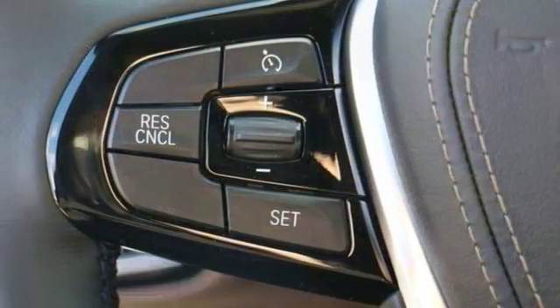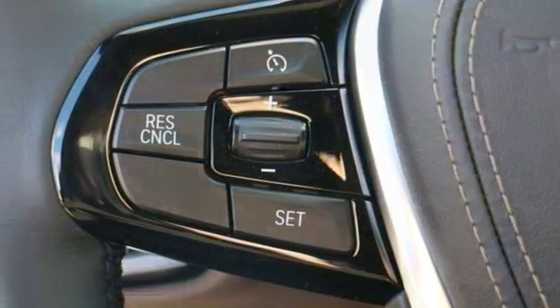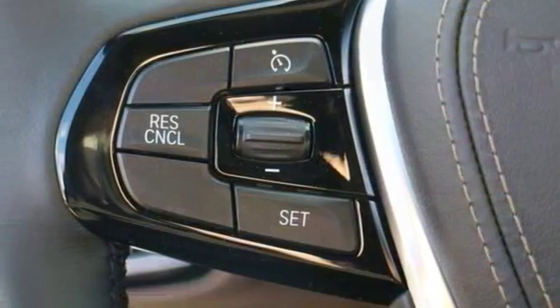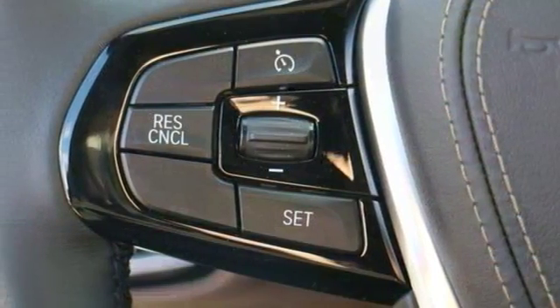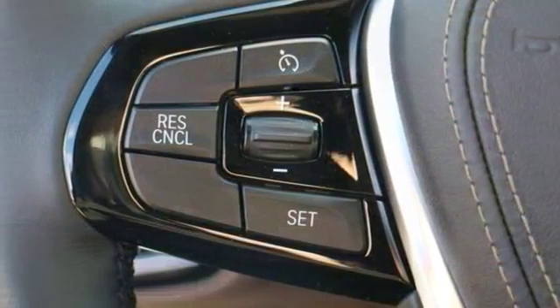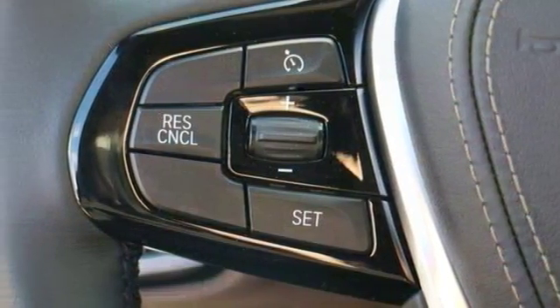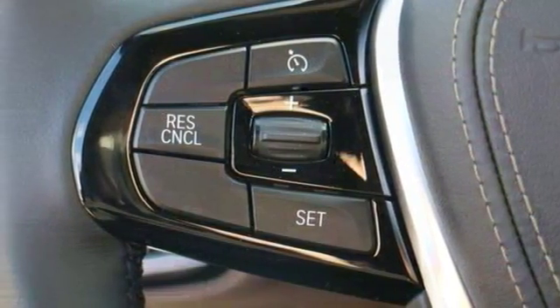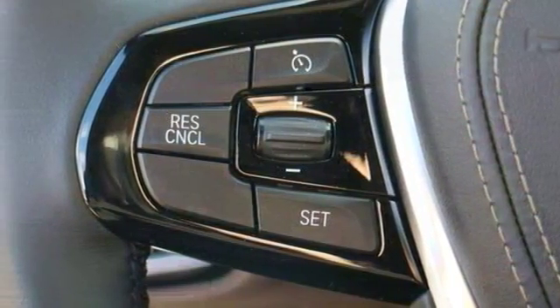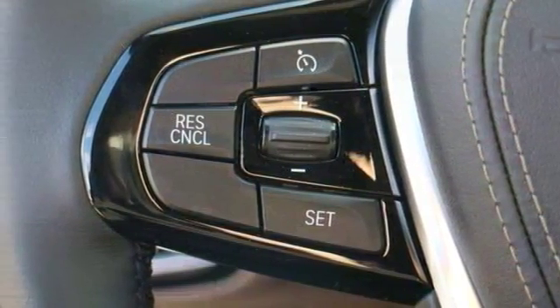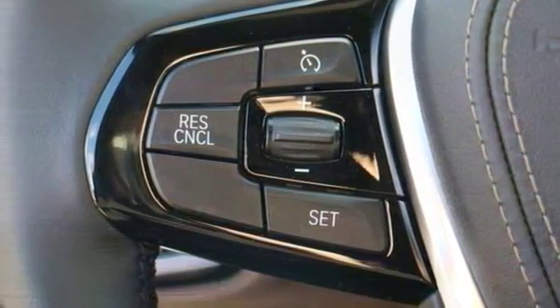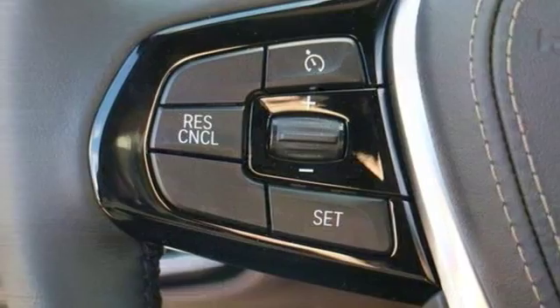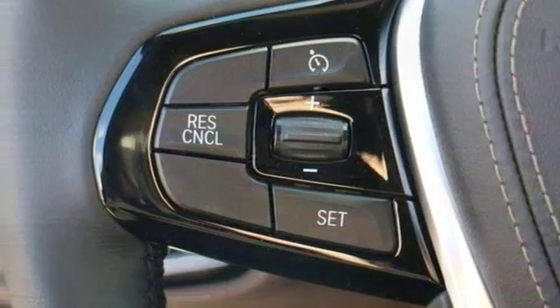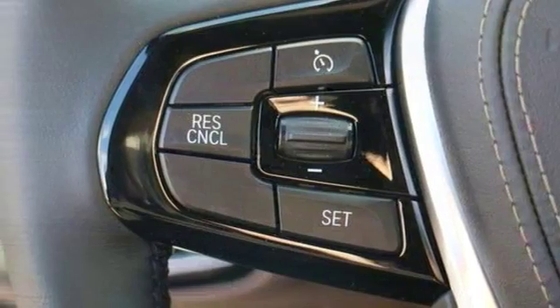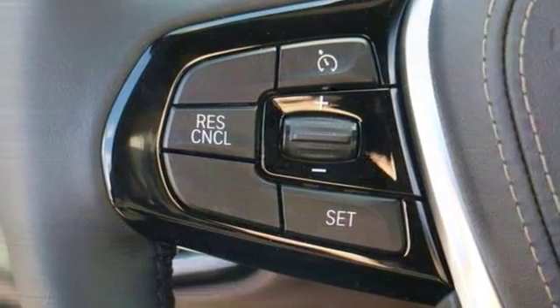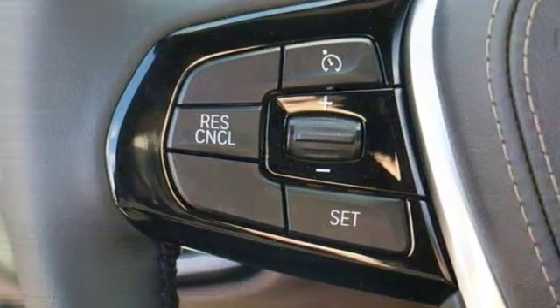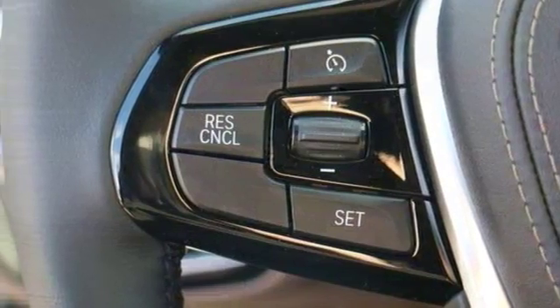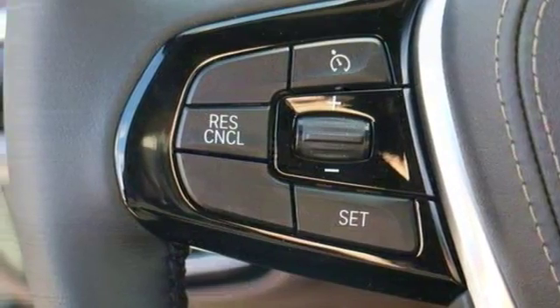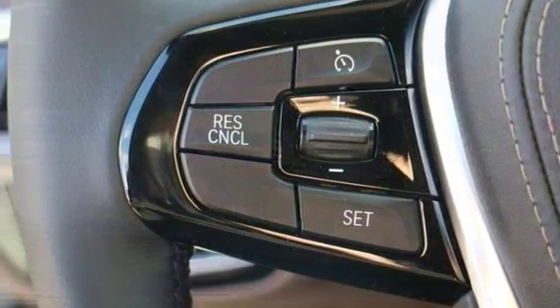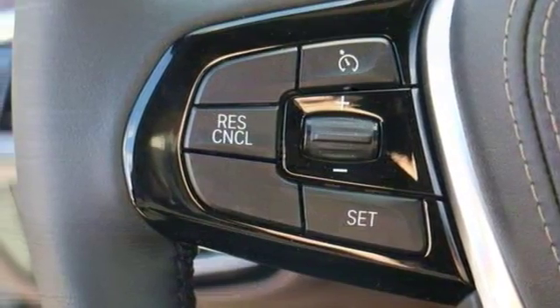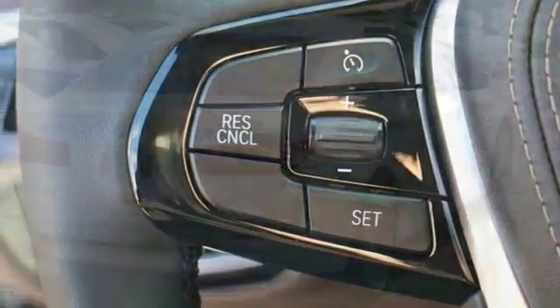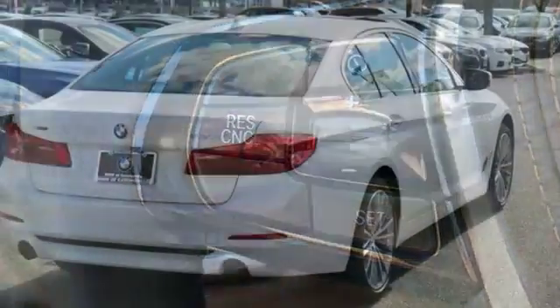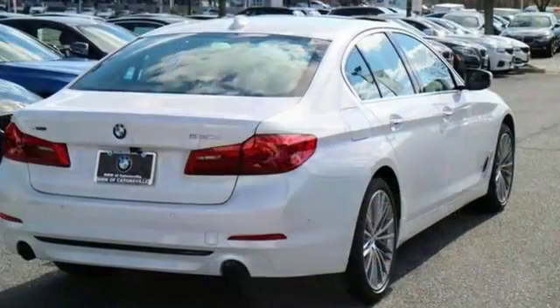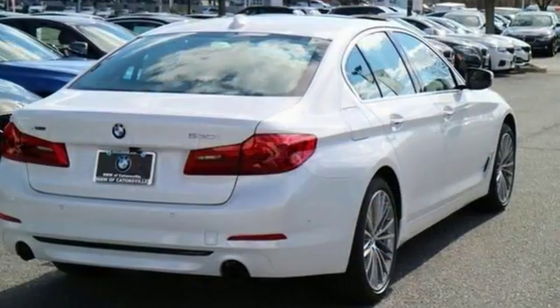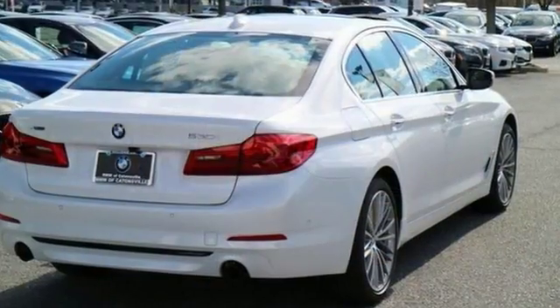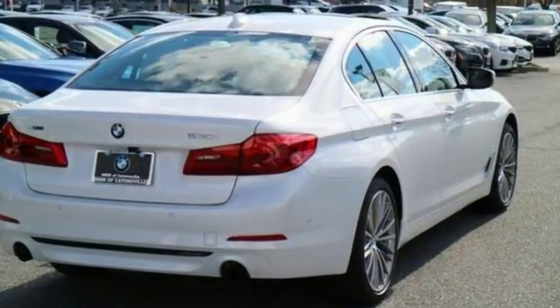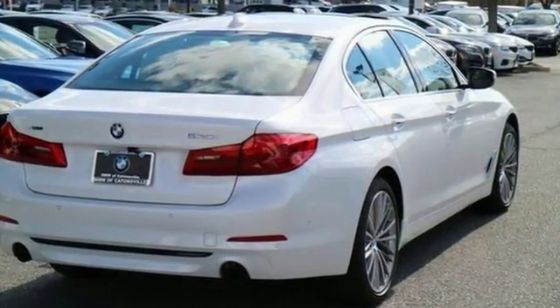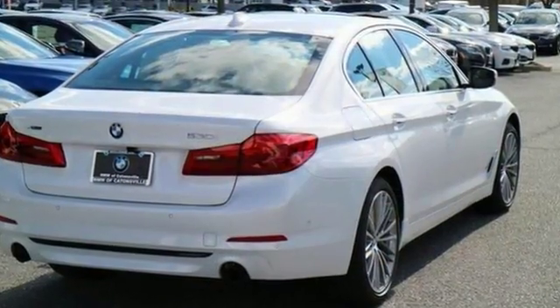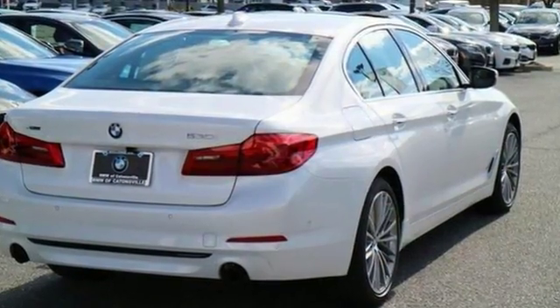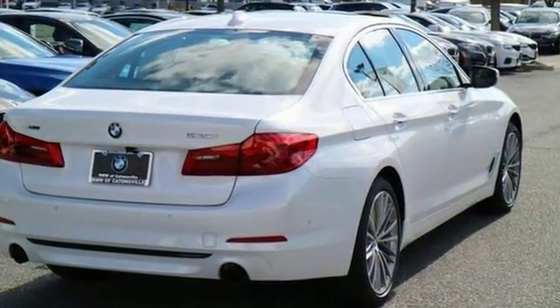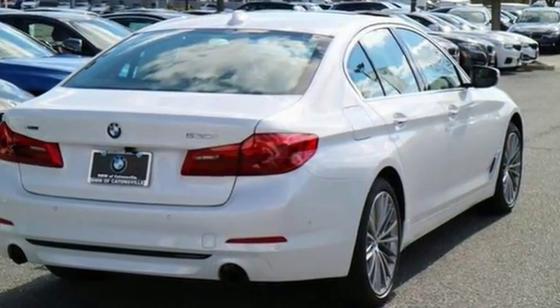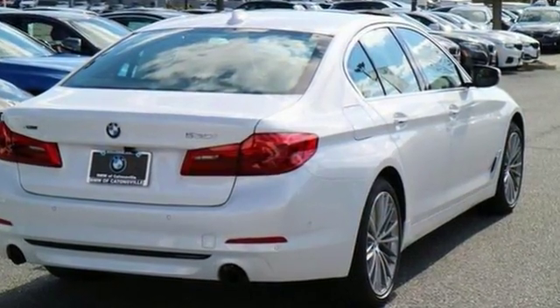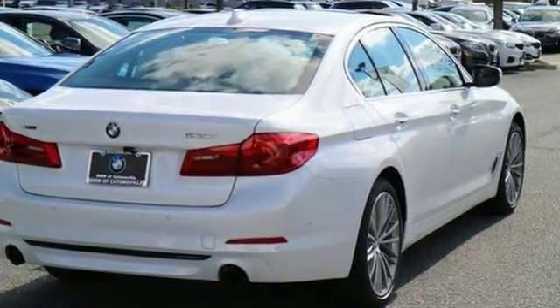And there you have it — an attractive vehicle looking for a new home. Come on out and see this BMW 530i today.